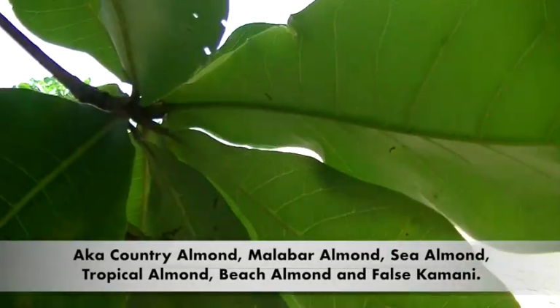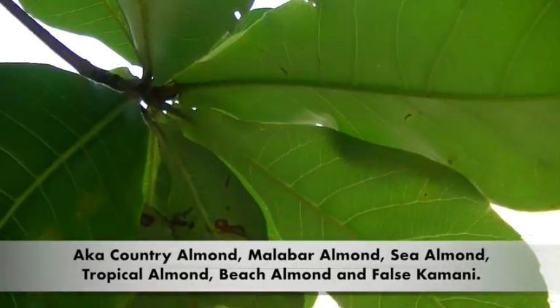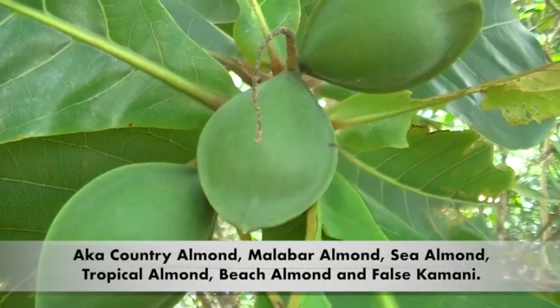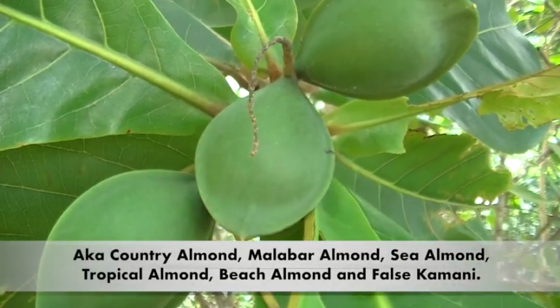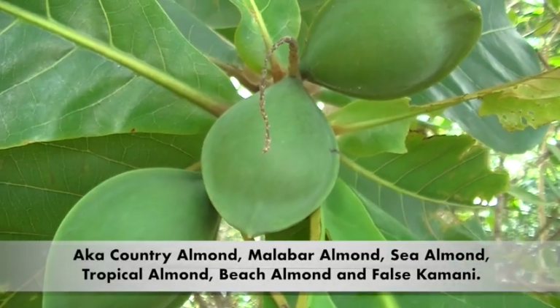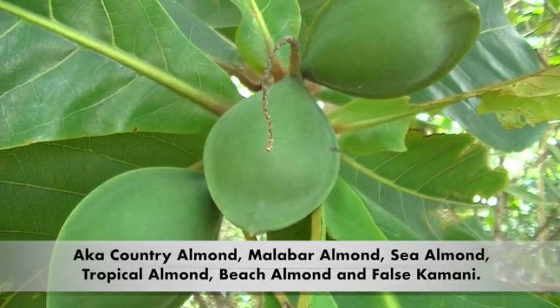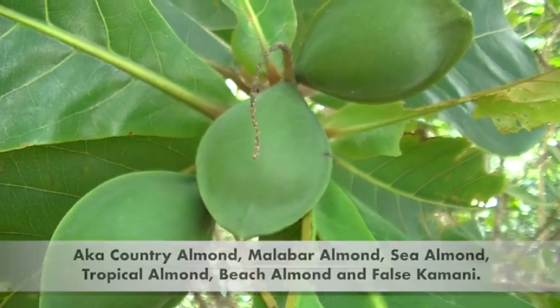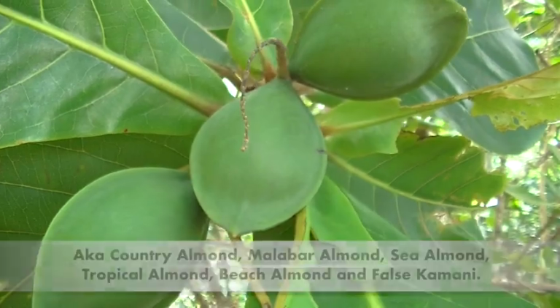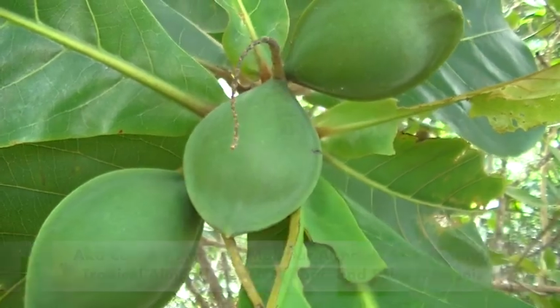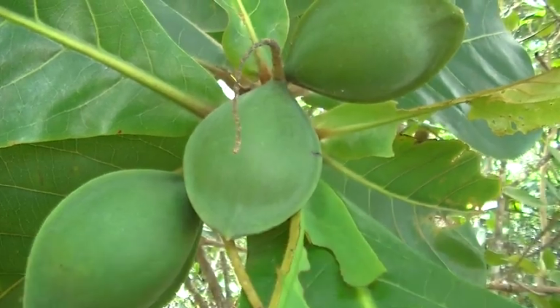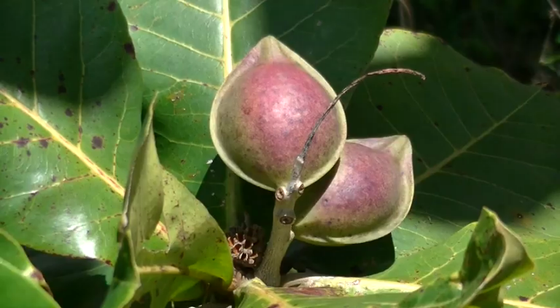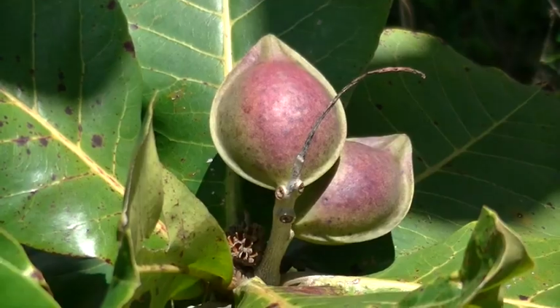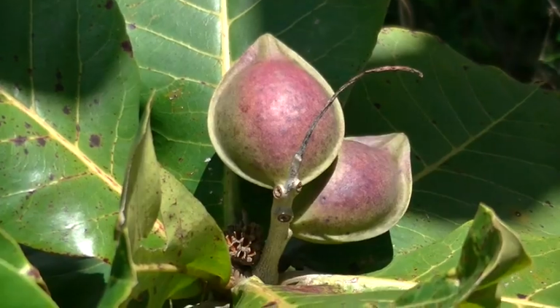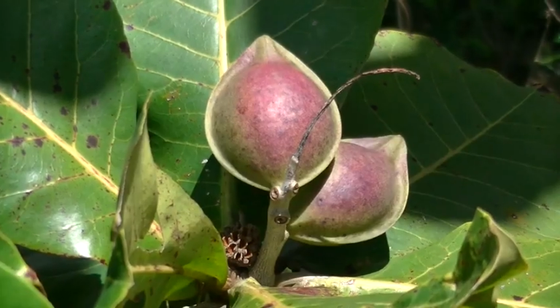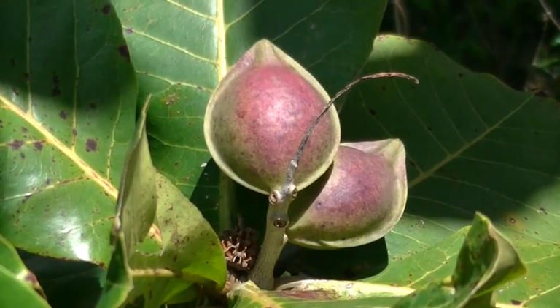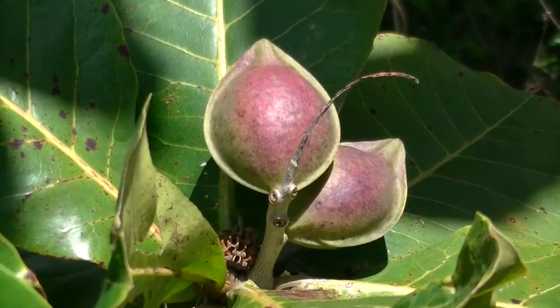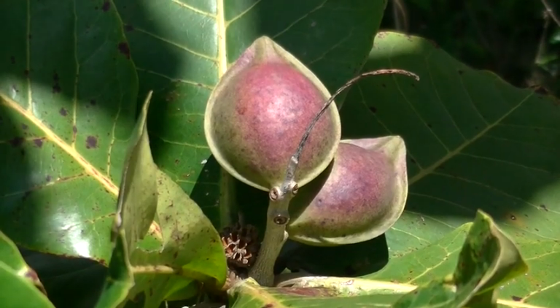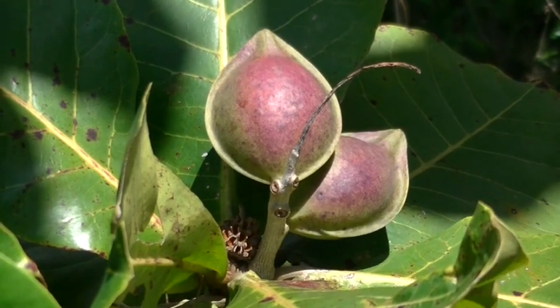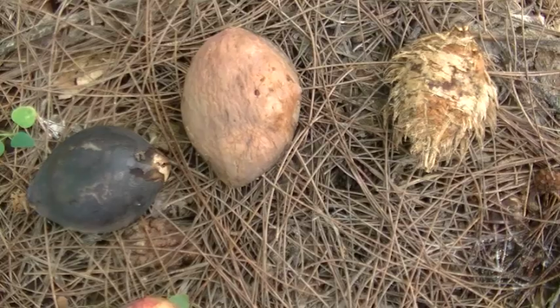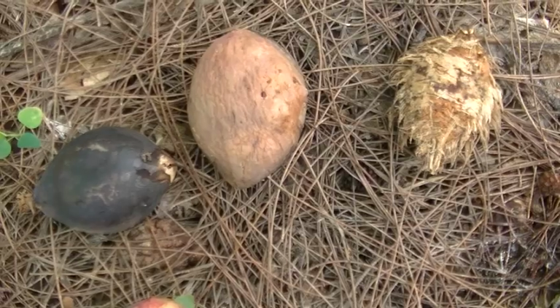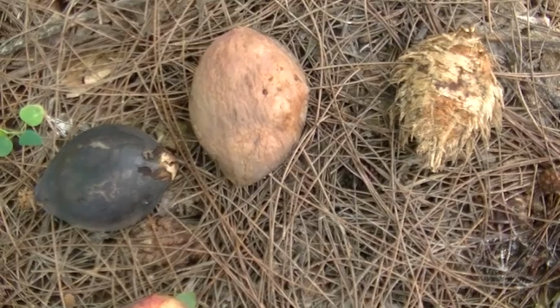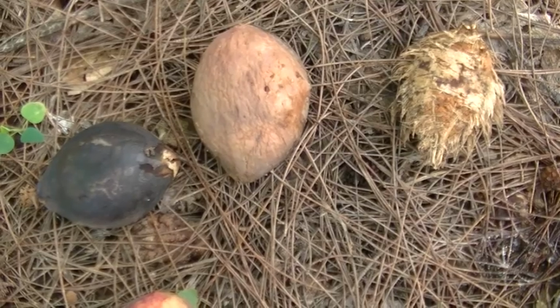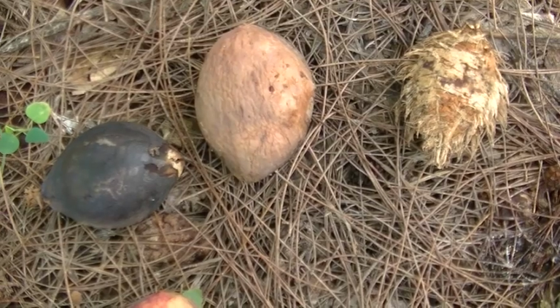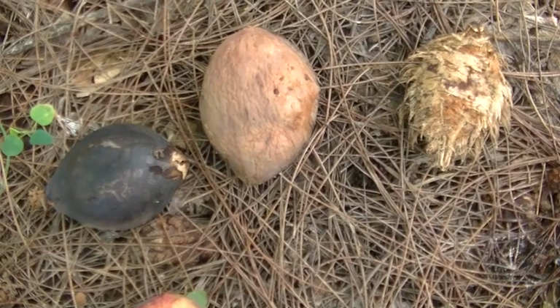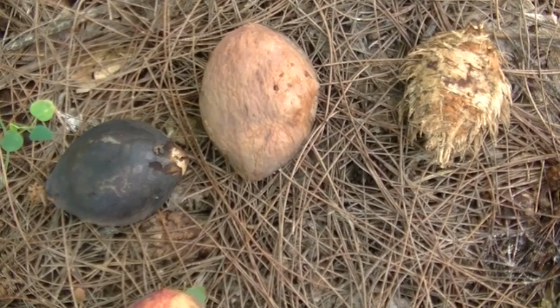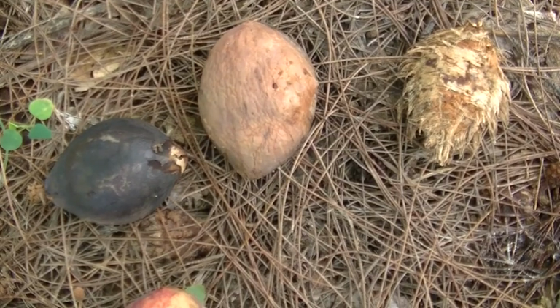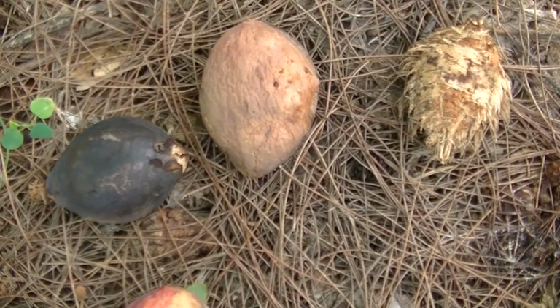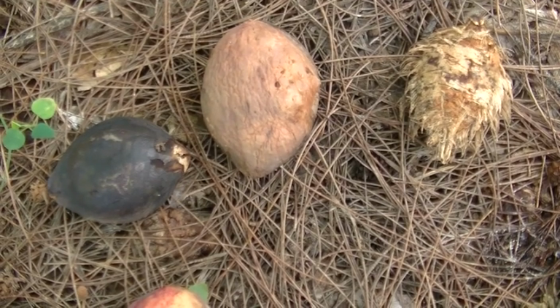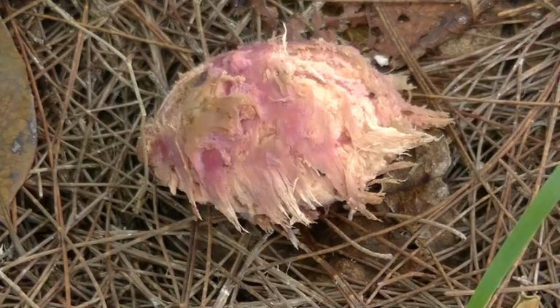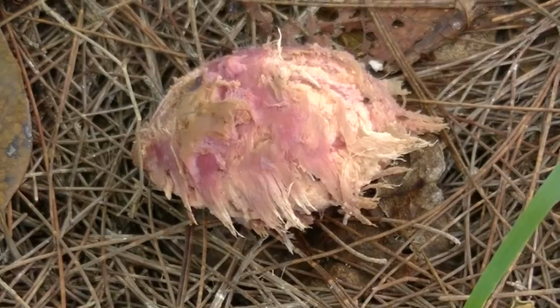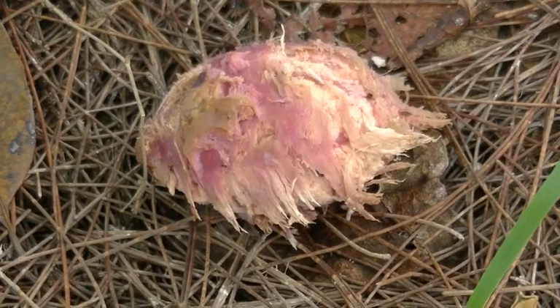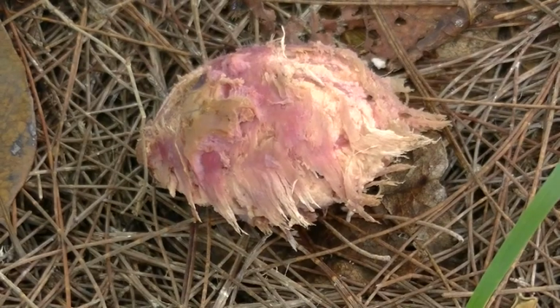The fibrous fruits are green and are edible when red. A ripe fruit has a thin layer of subacid, juicy flesh.